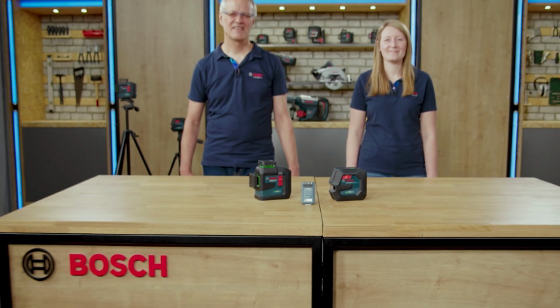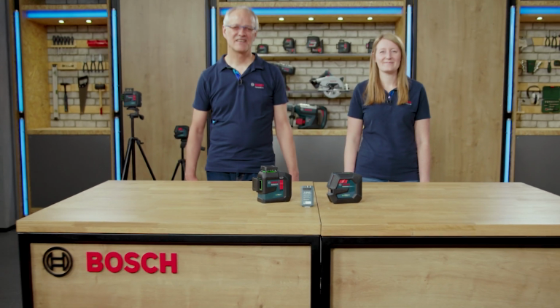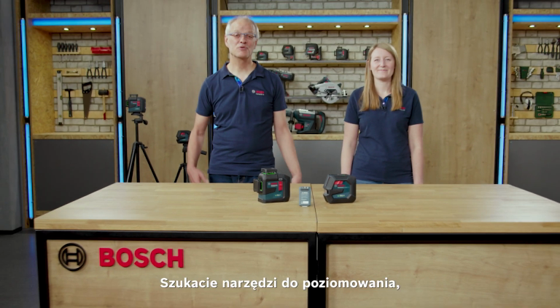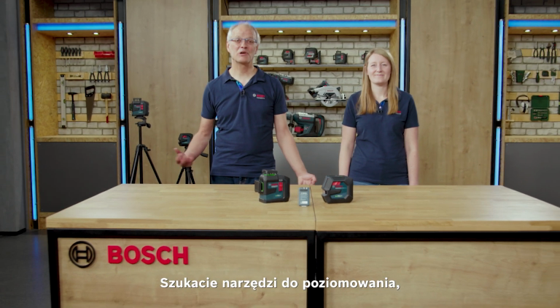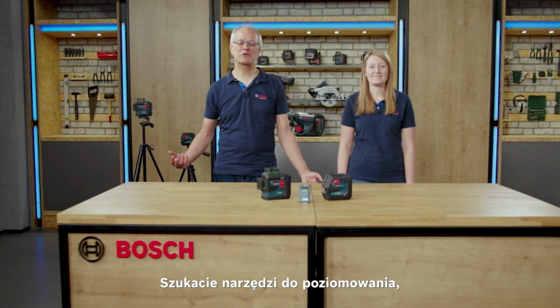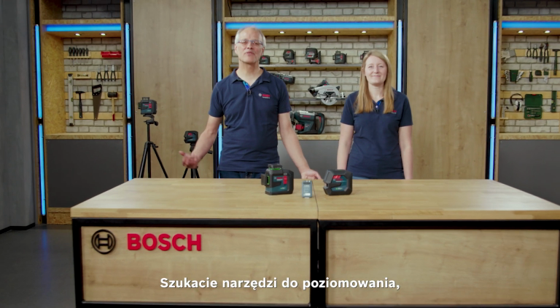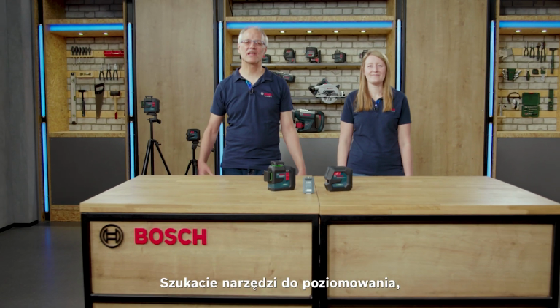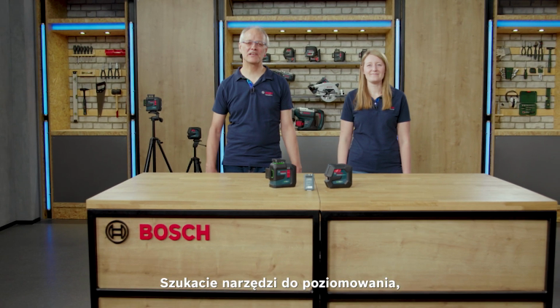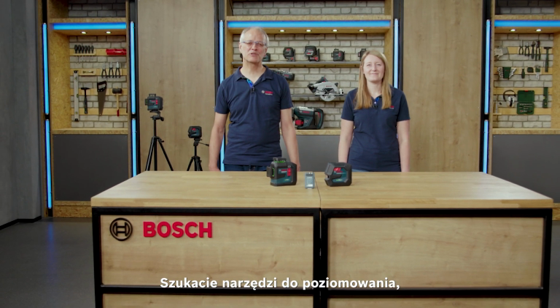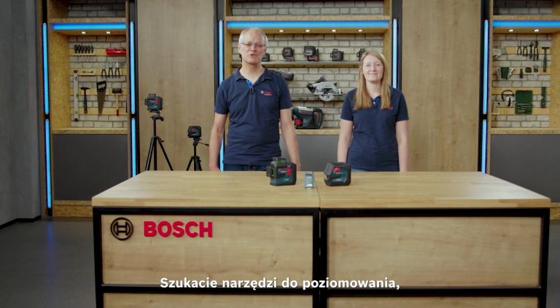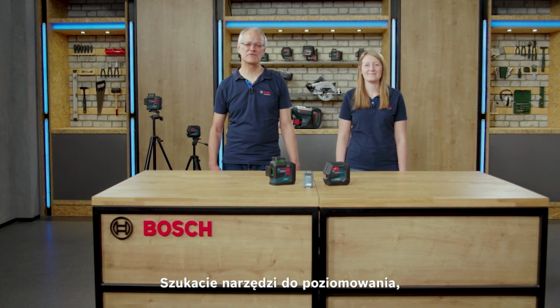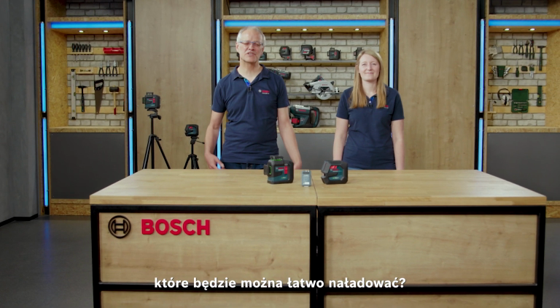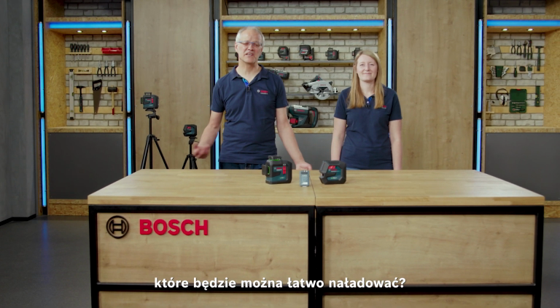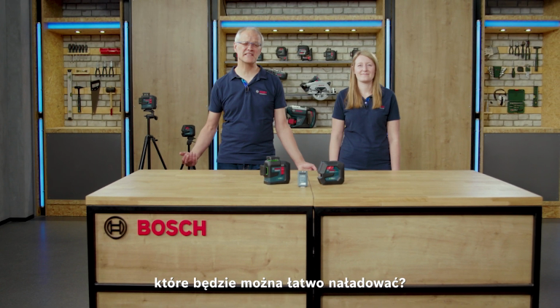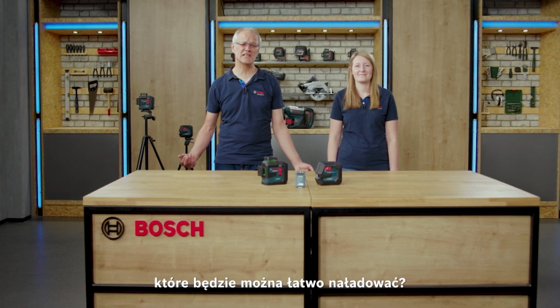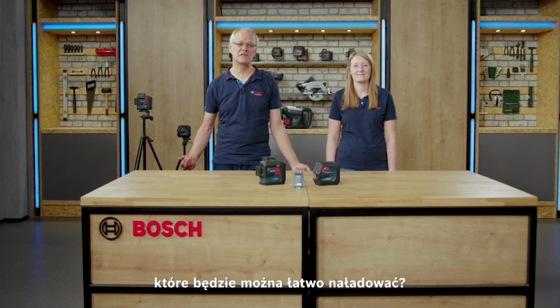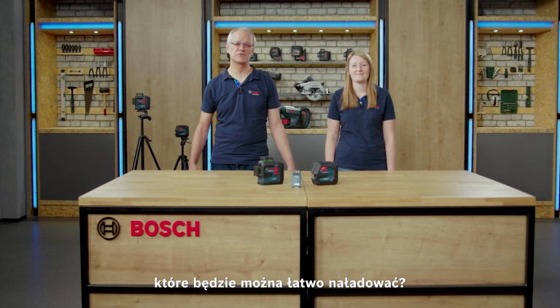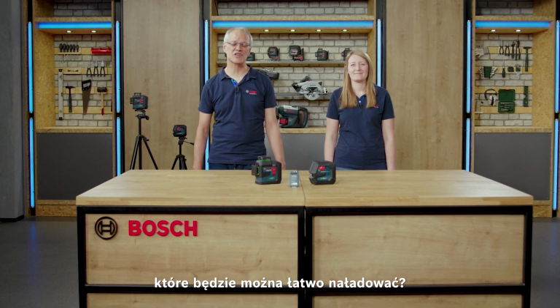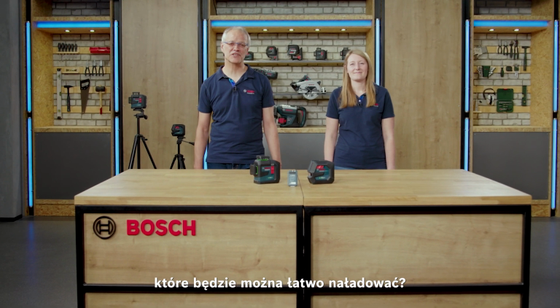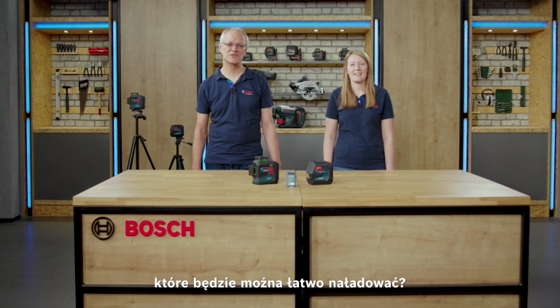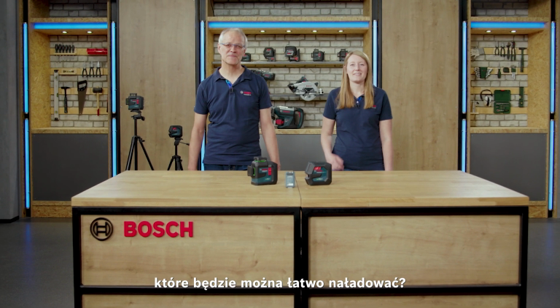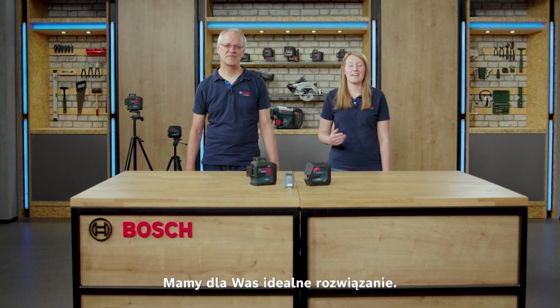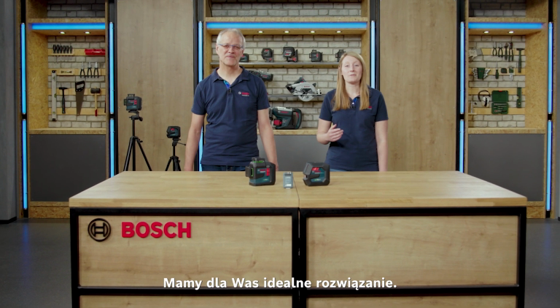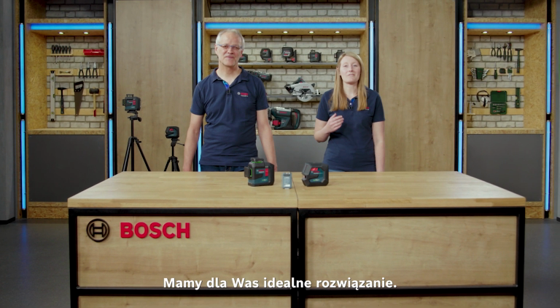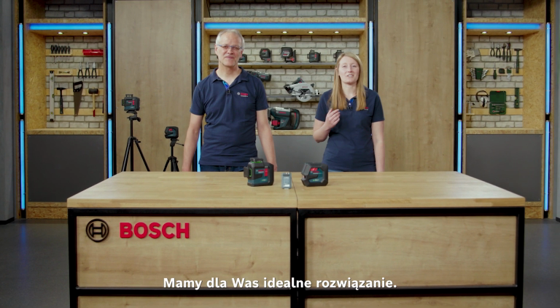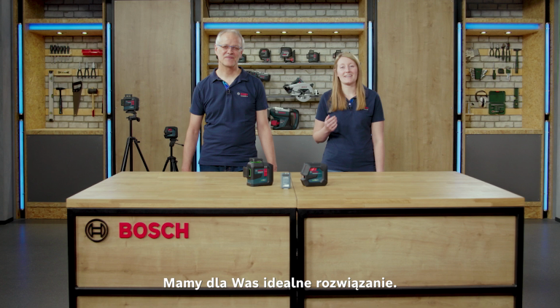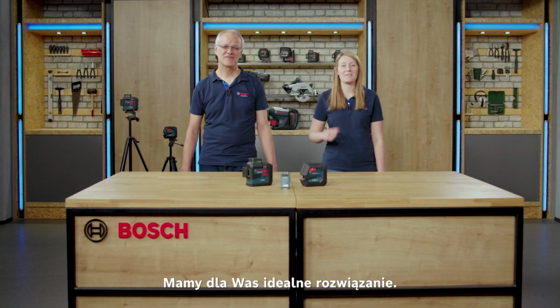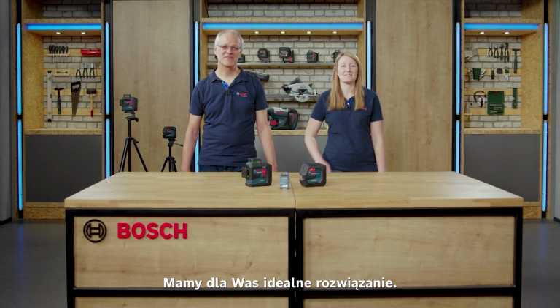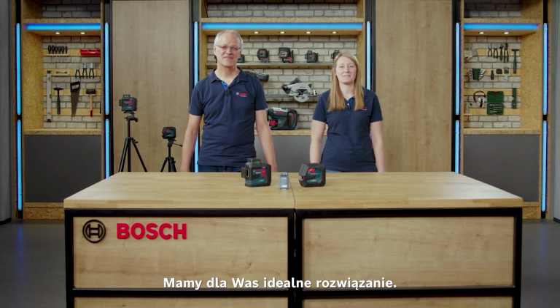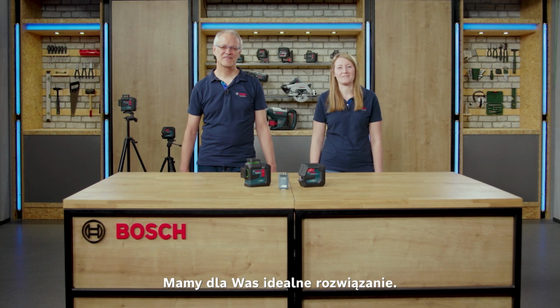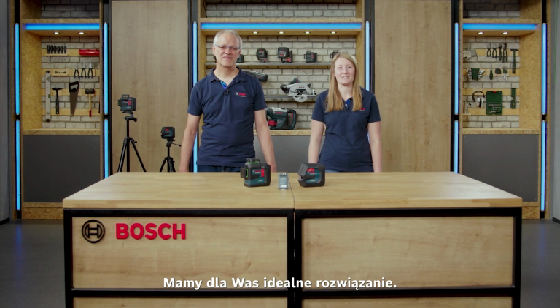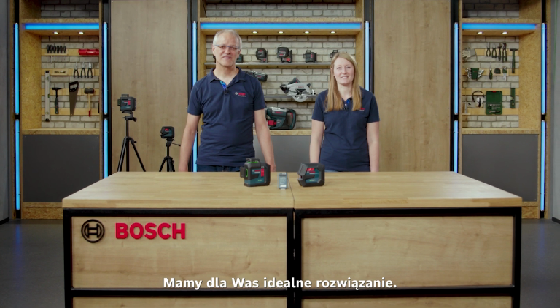You are looking for leveling tools which can easily be recharged? Then we've got just the right solution for you!